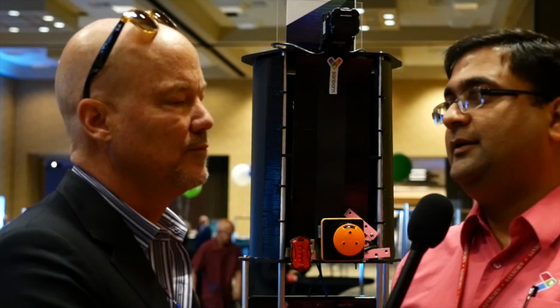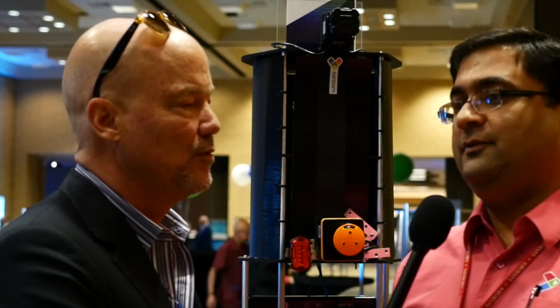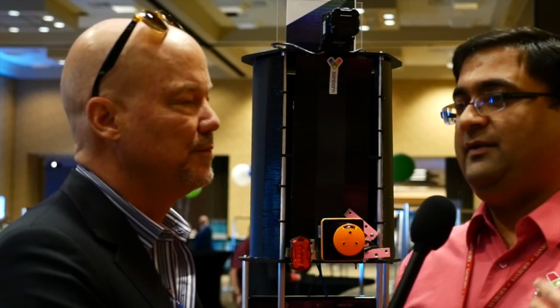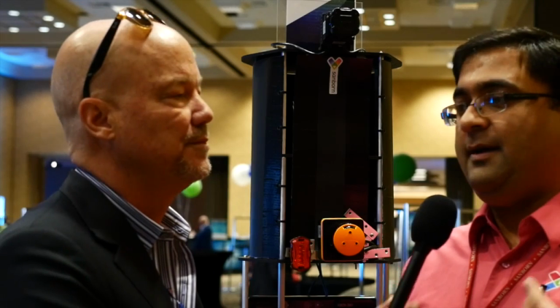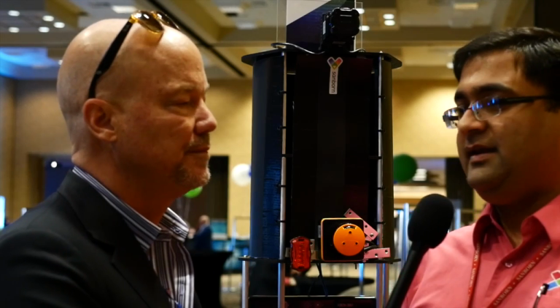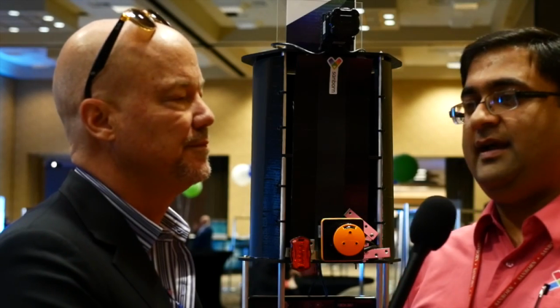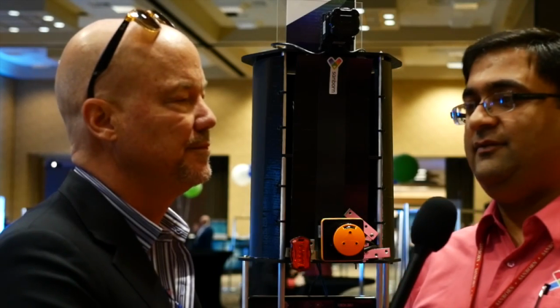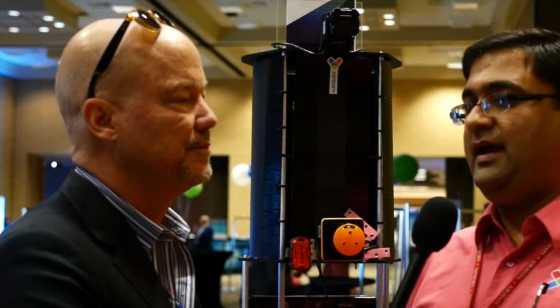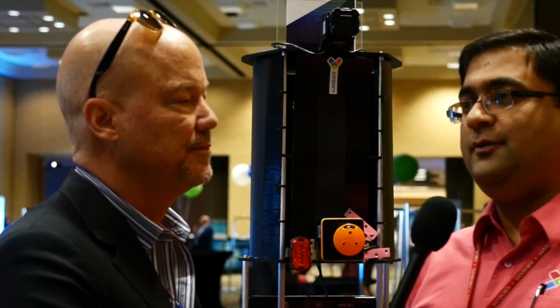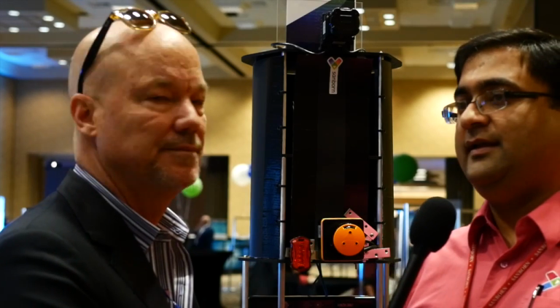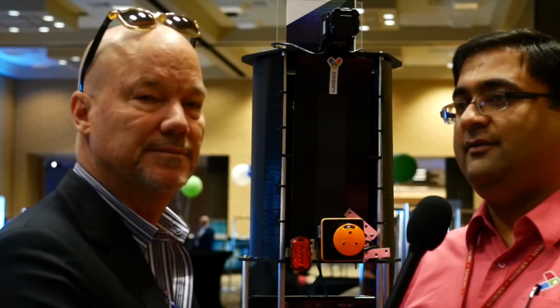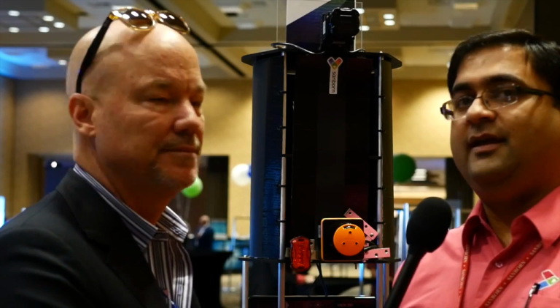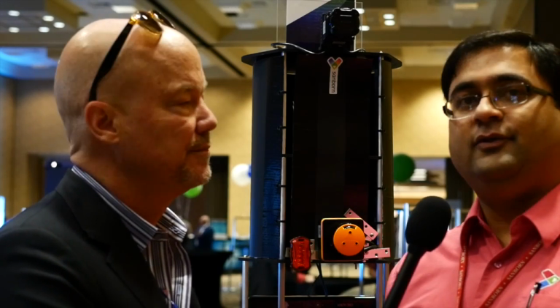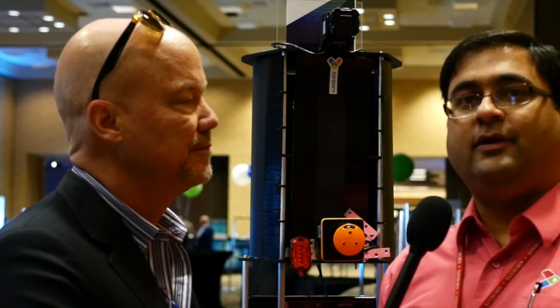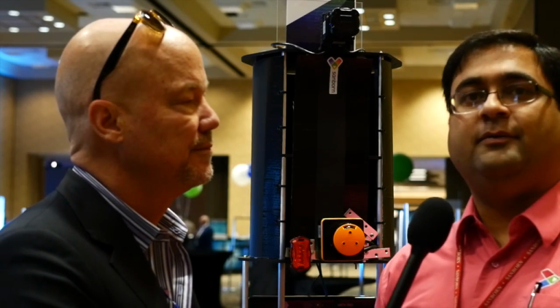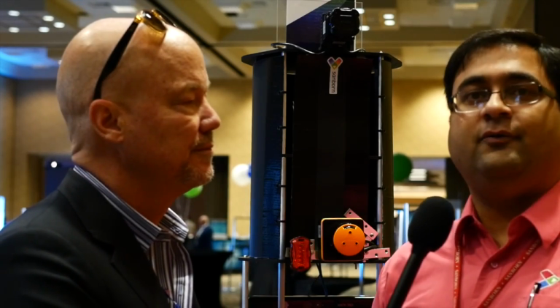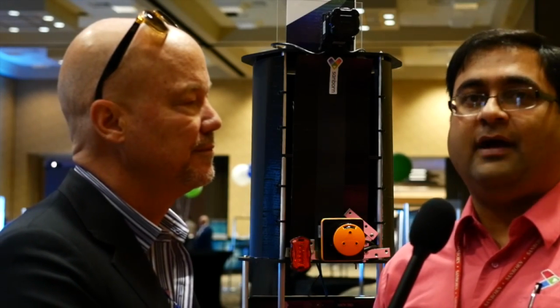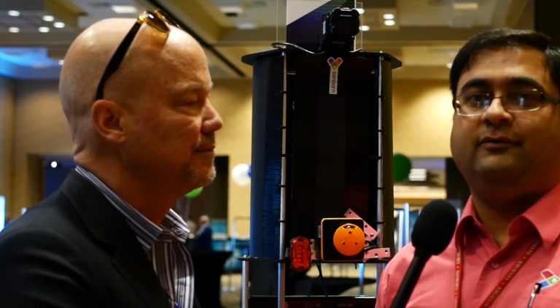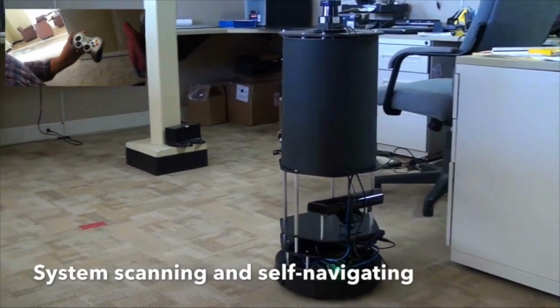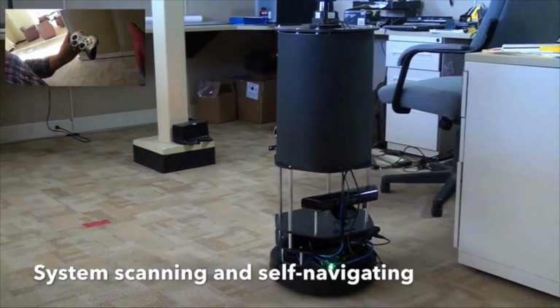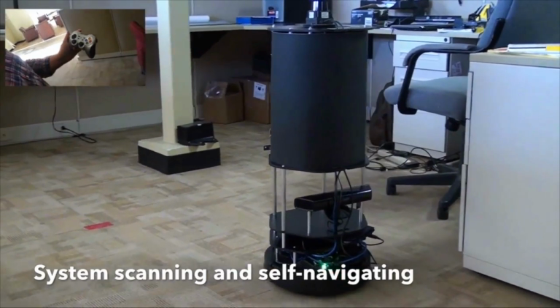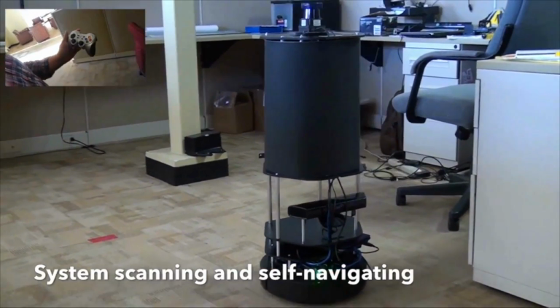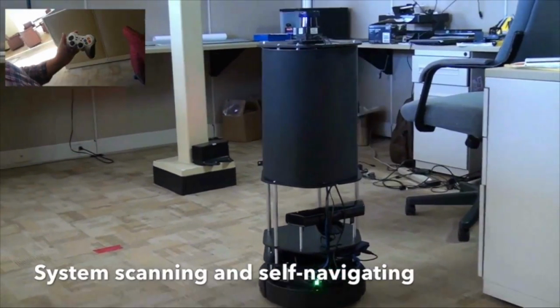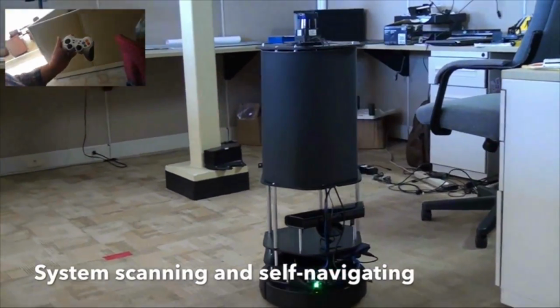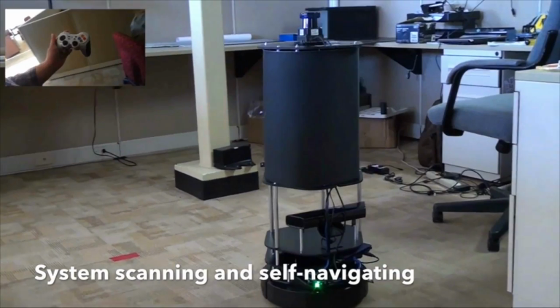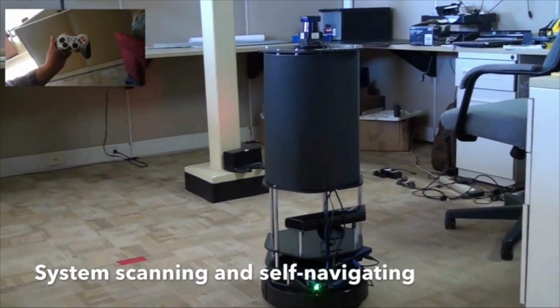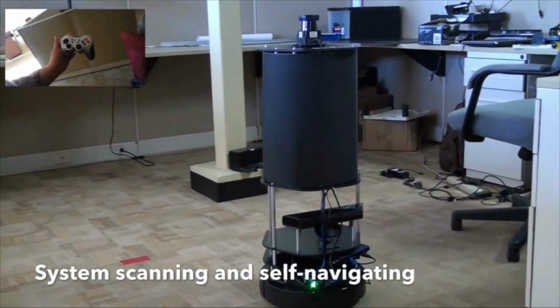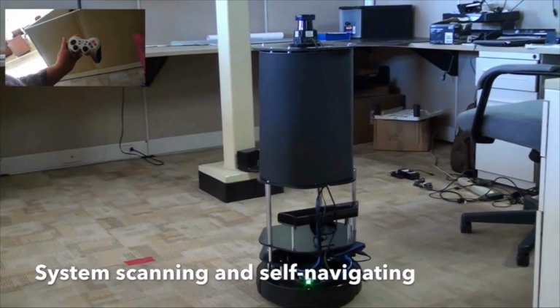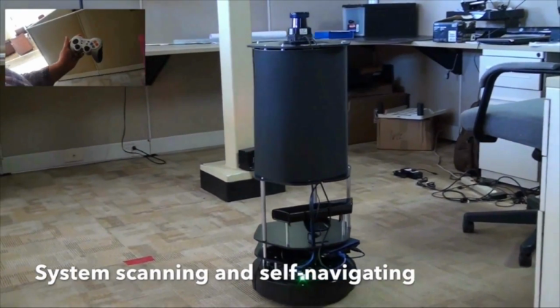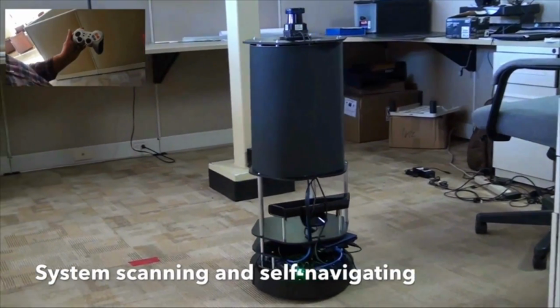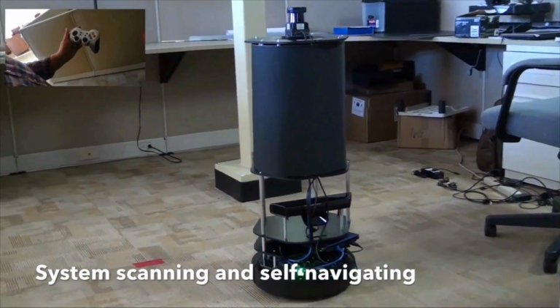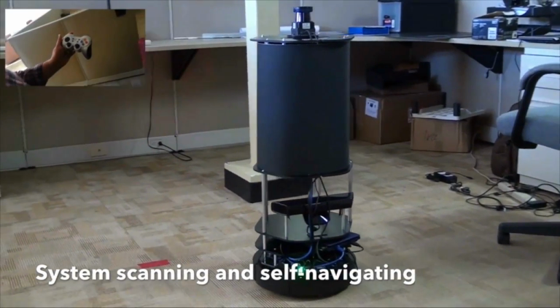We come in at night, we scan your building, and we give you the point cloud before we're out the door the next day.